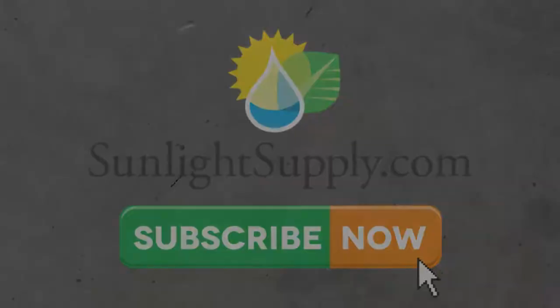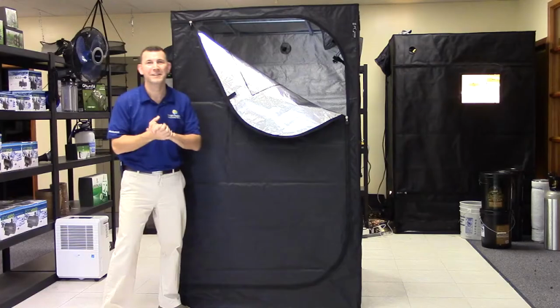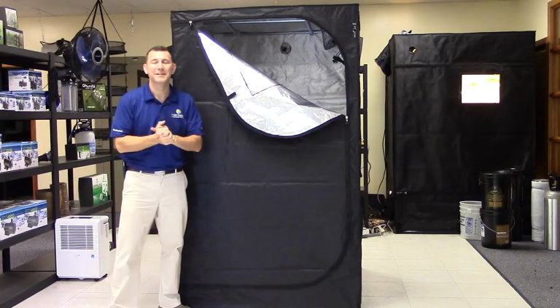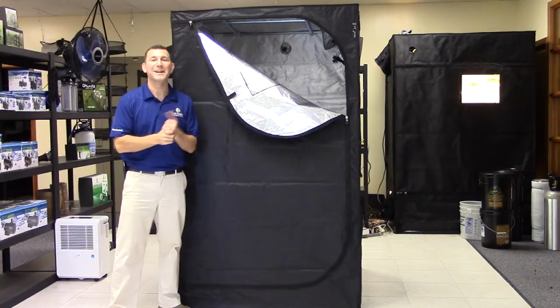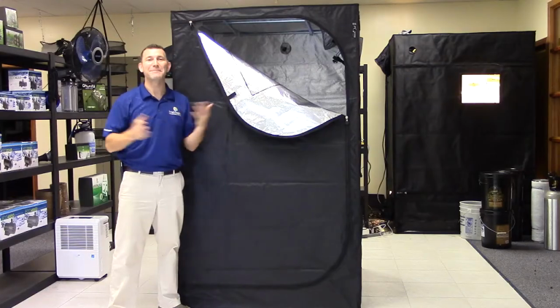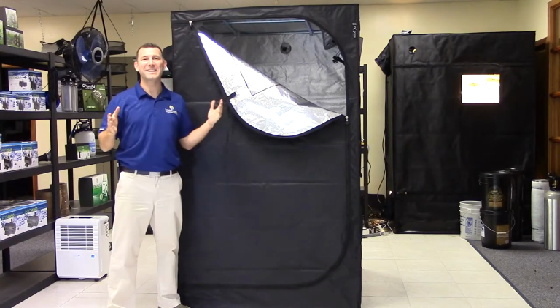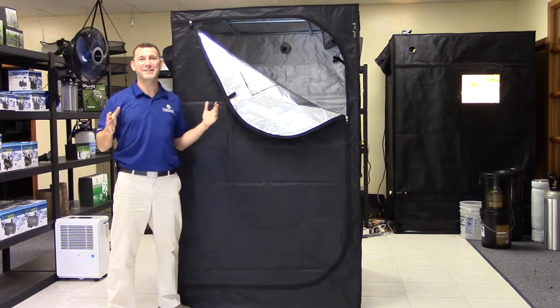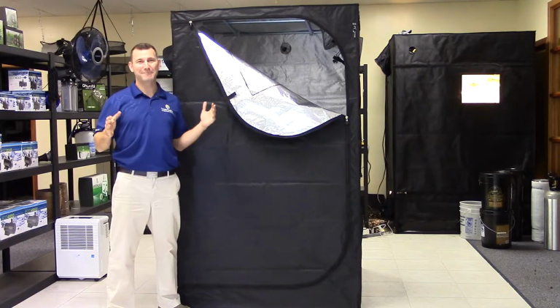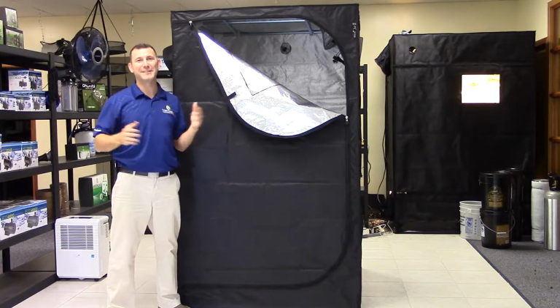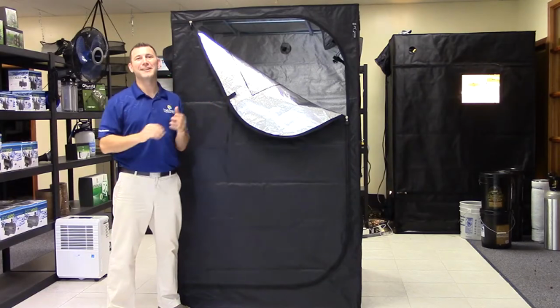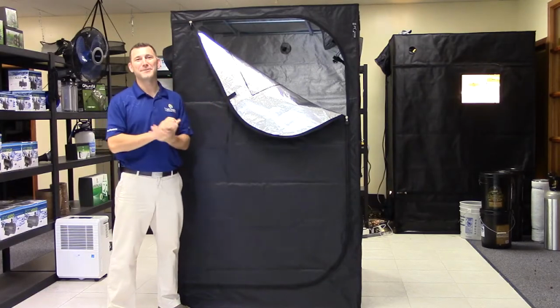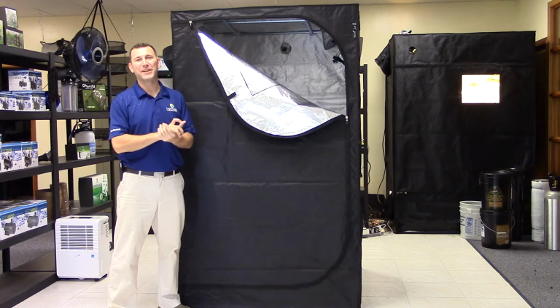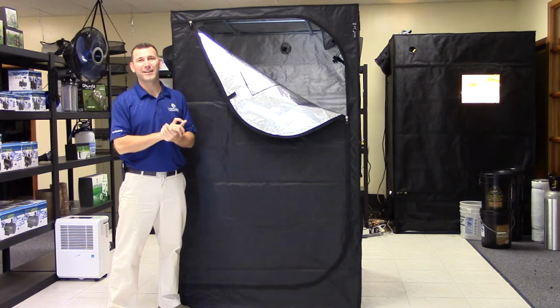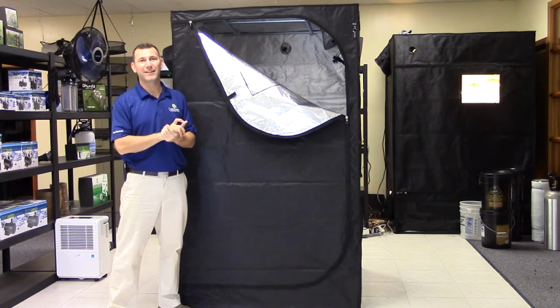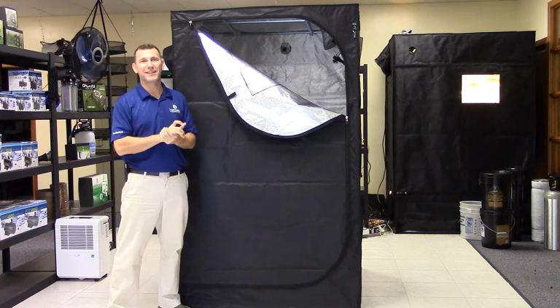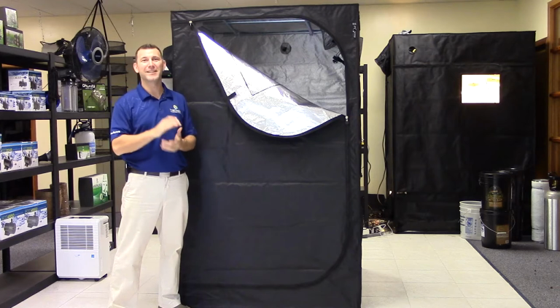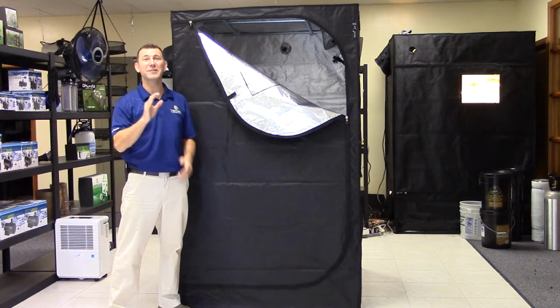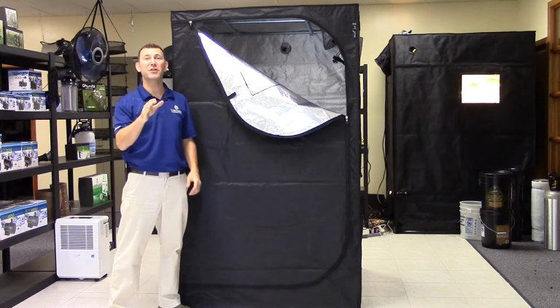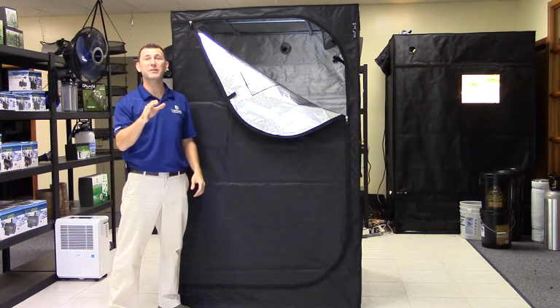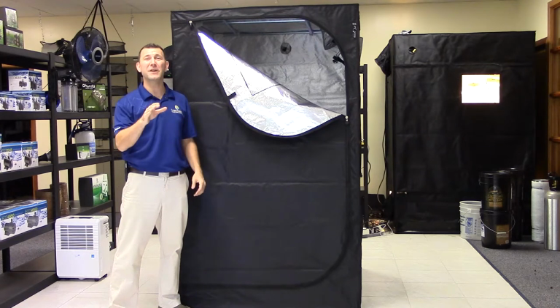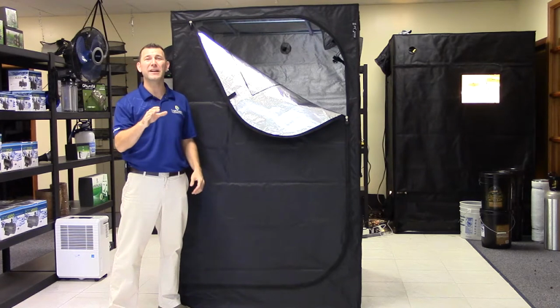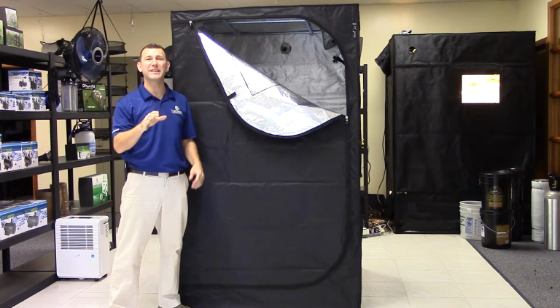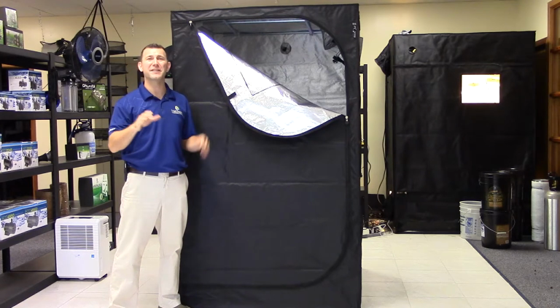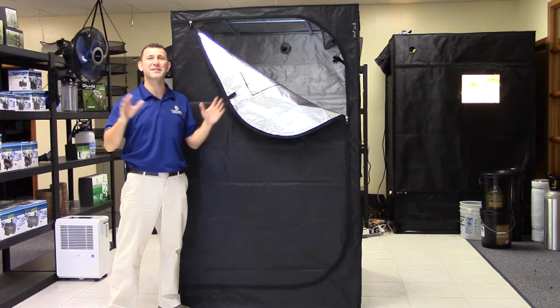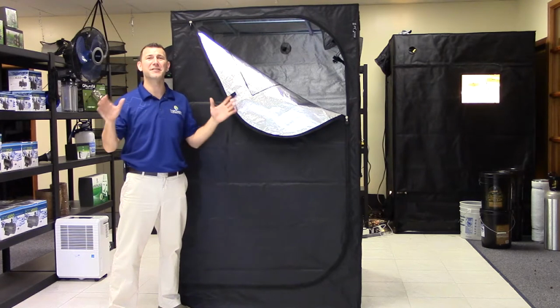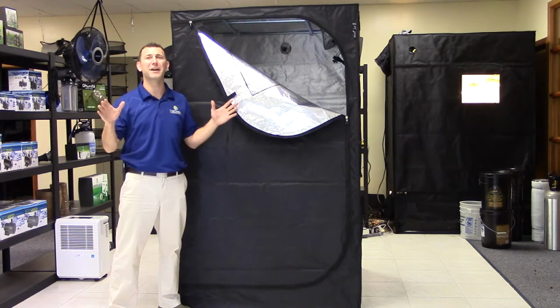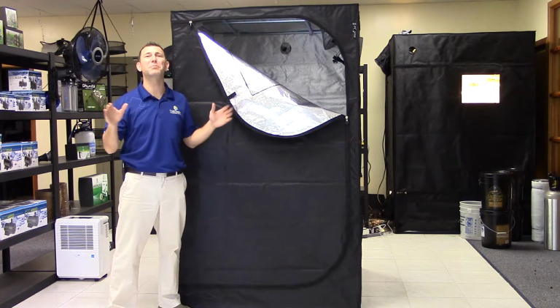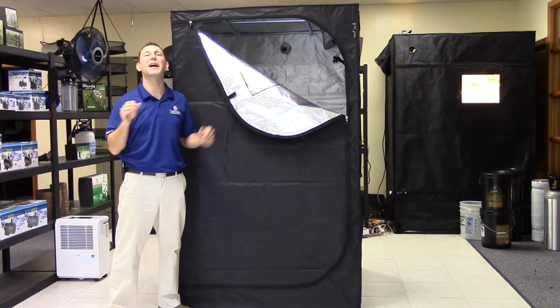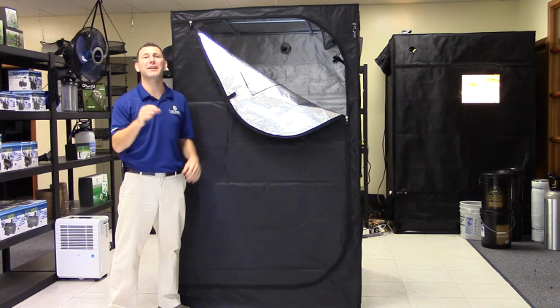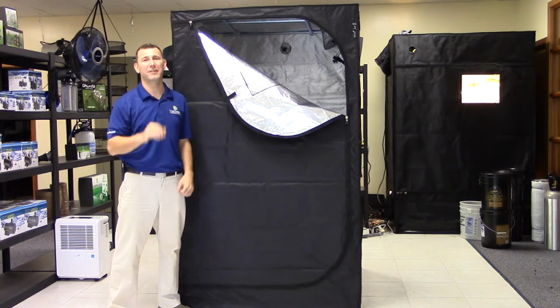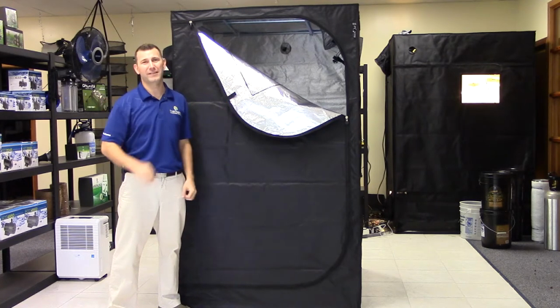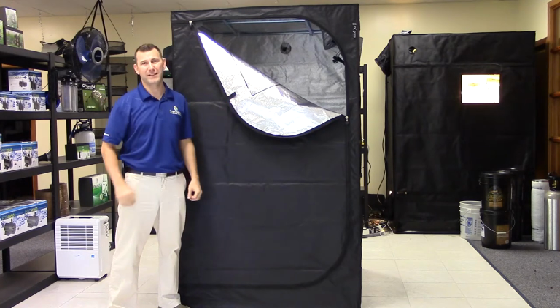Hi, Mike here with Sunlight Supply. Today's product spotlight is the Sun Hut Blackout line of tents.